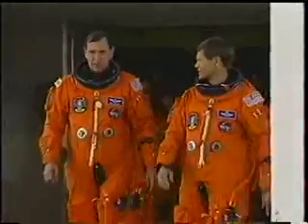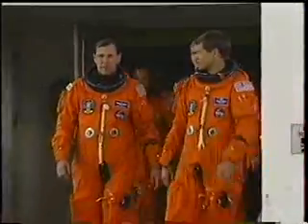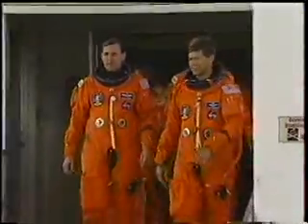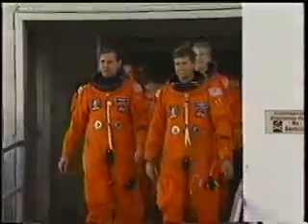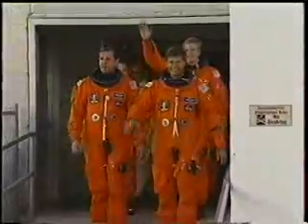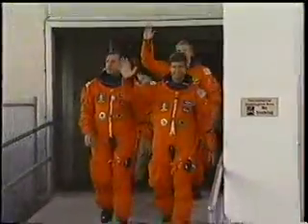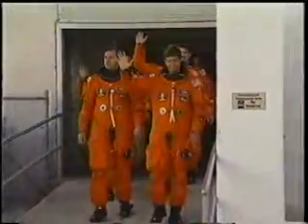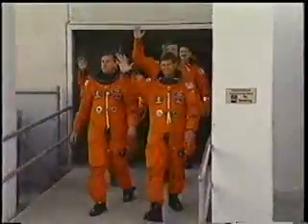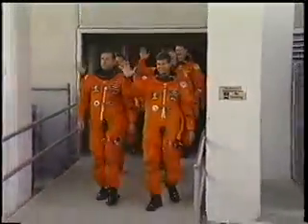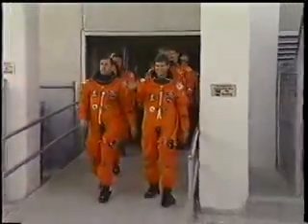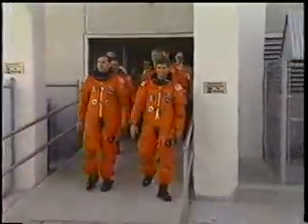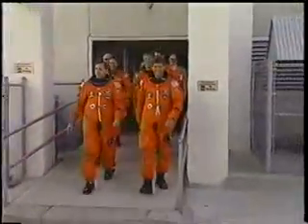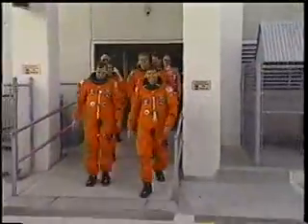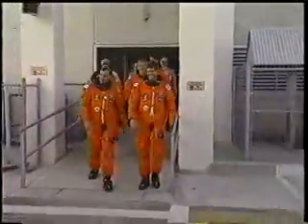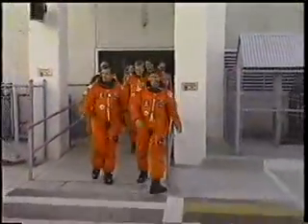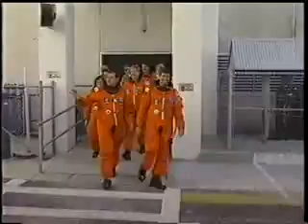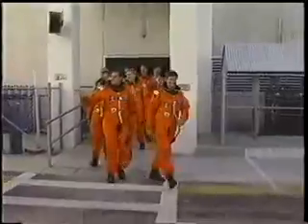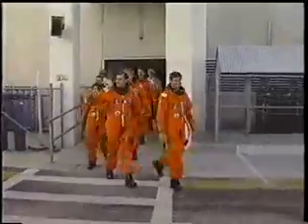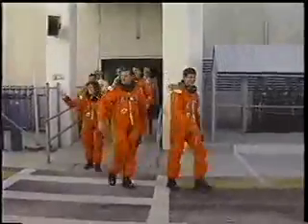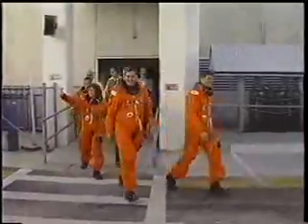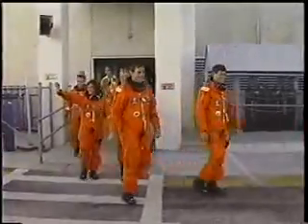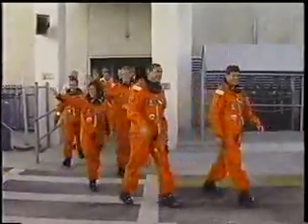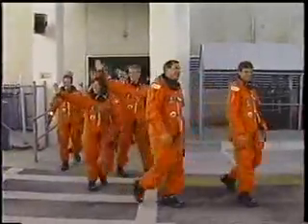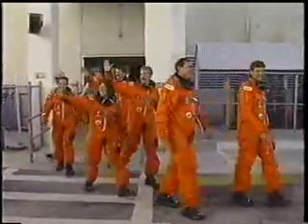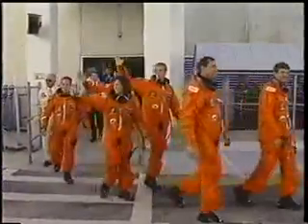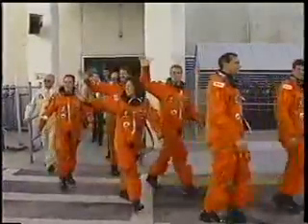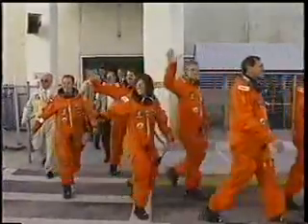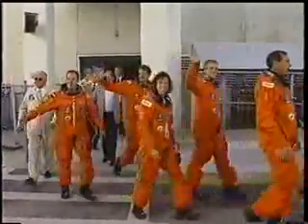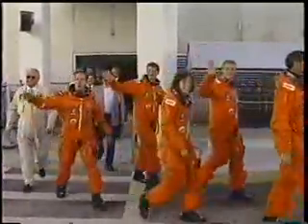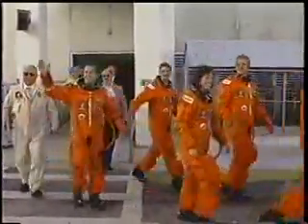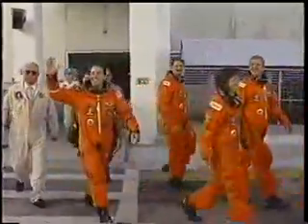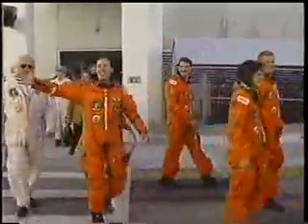We check the integrity of our suits and then we walk out of the ONC building at the Cape to get on the Astrovan for the seven-mile drive out to the pad.